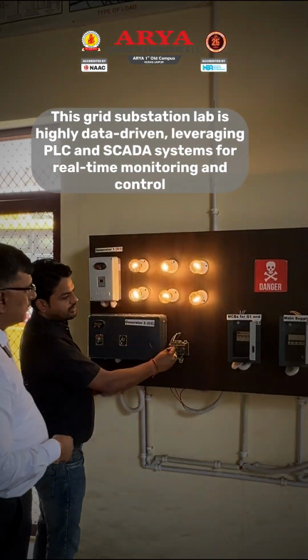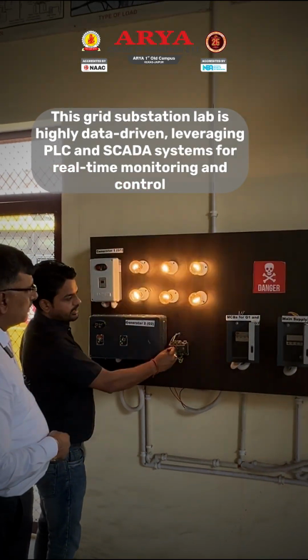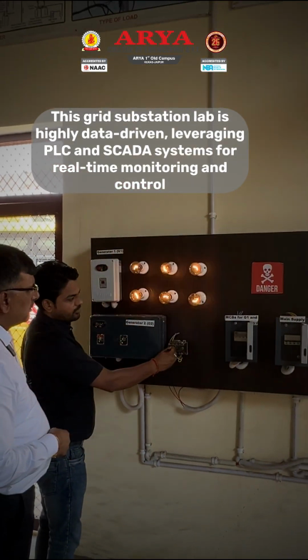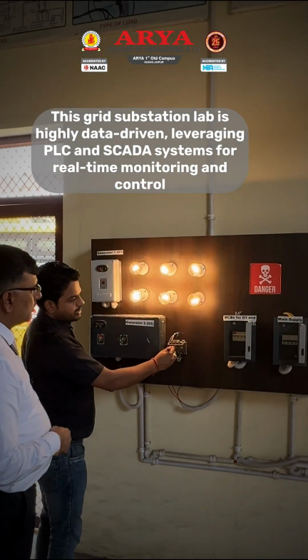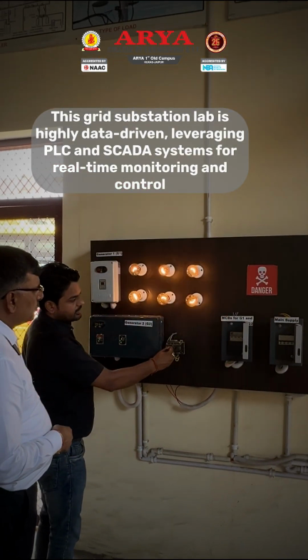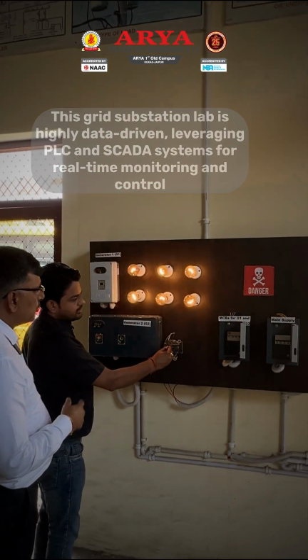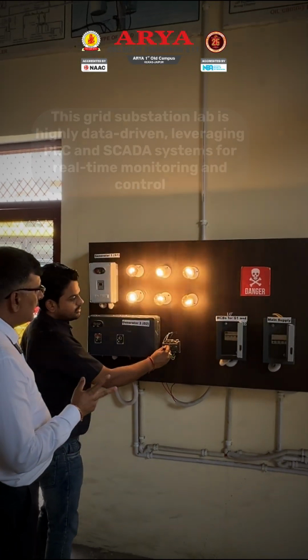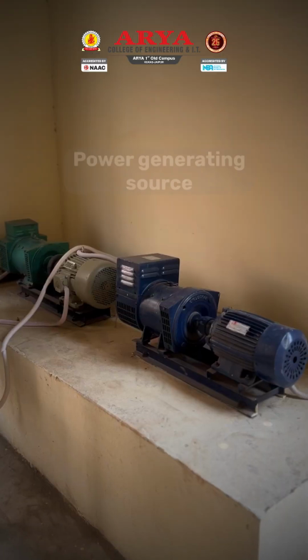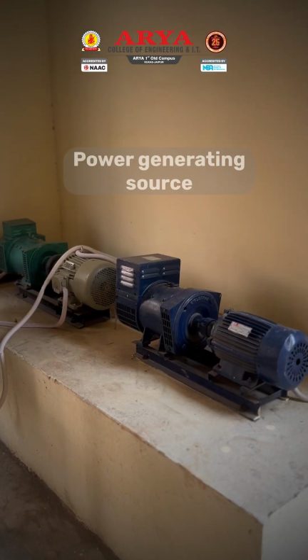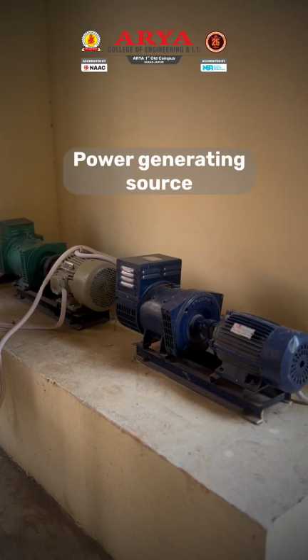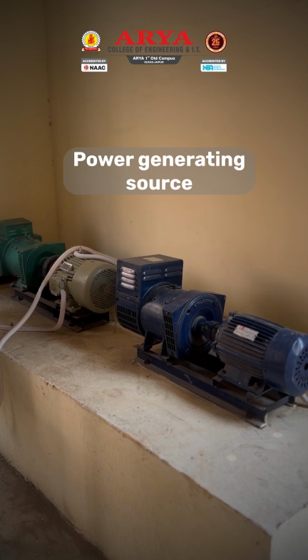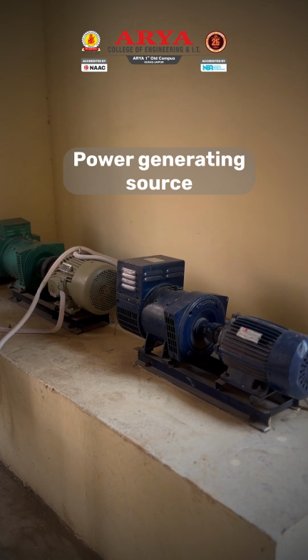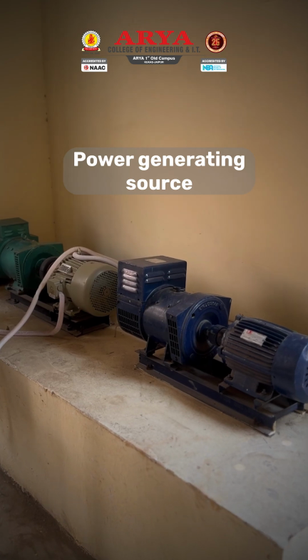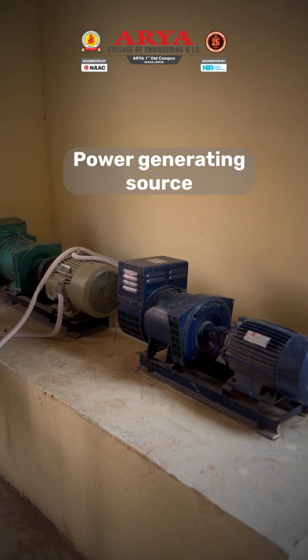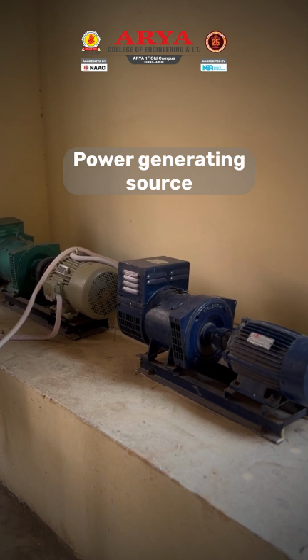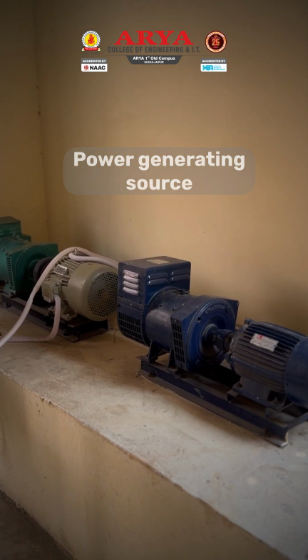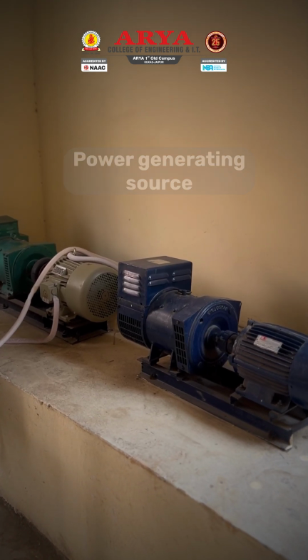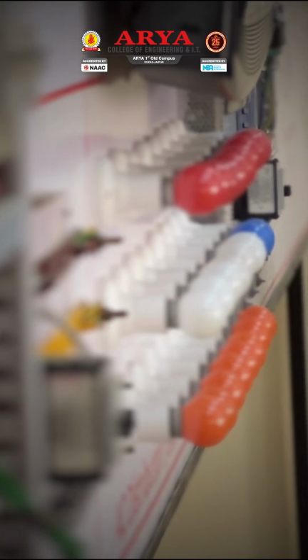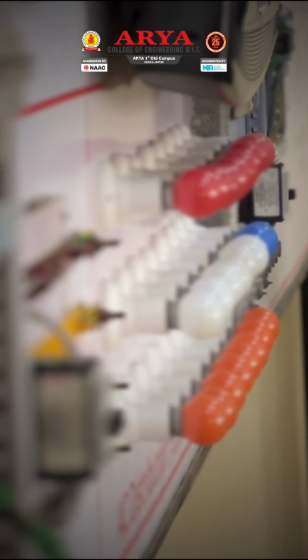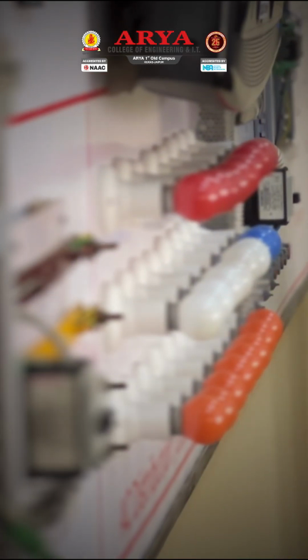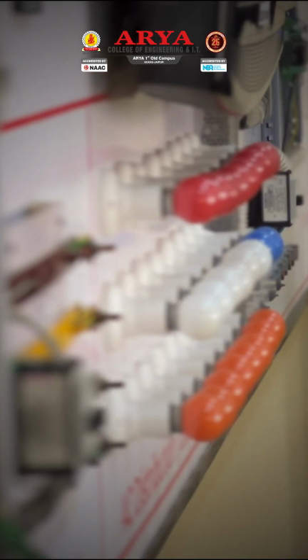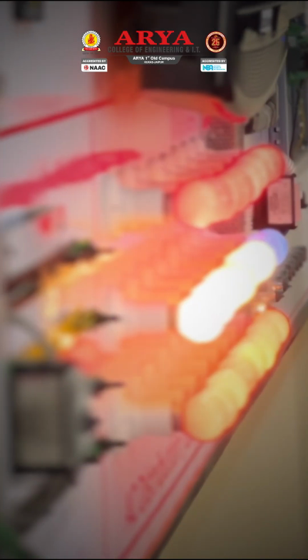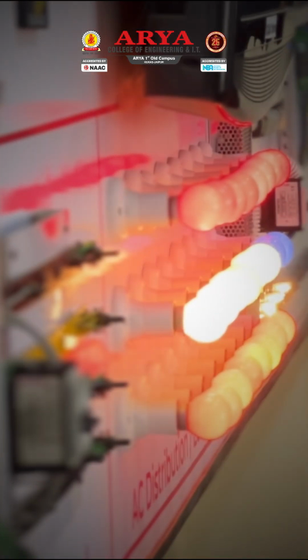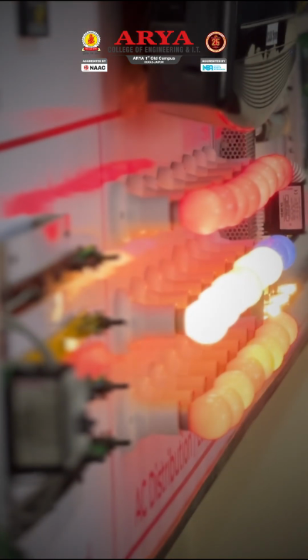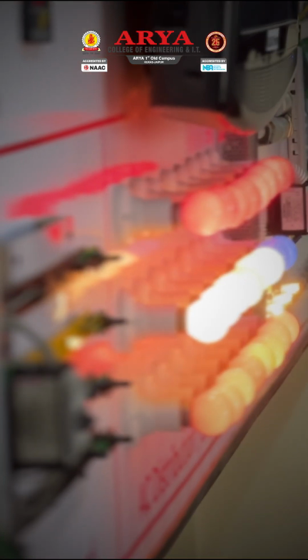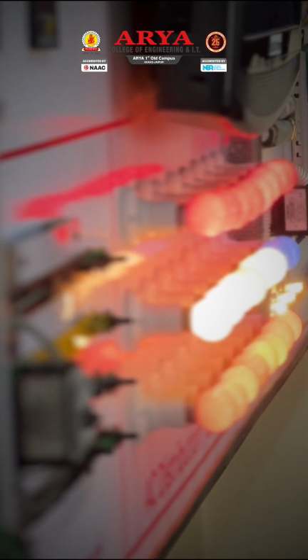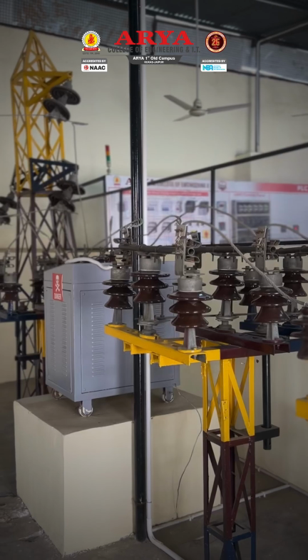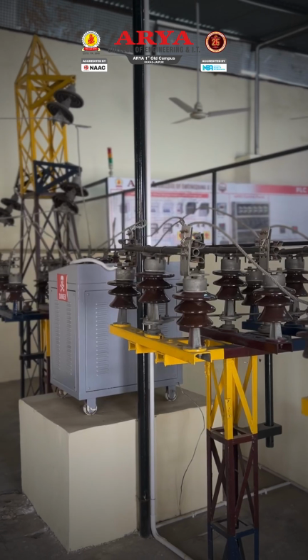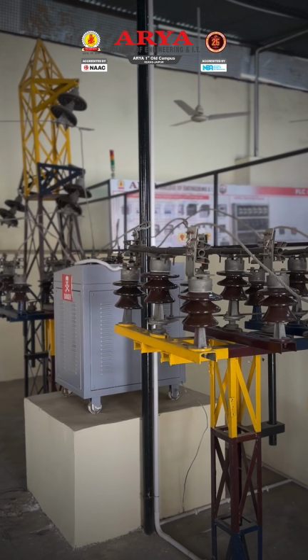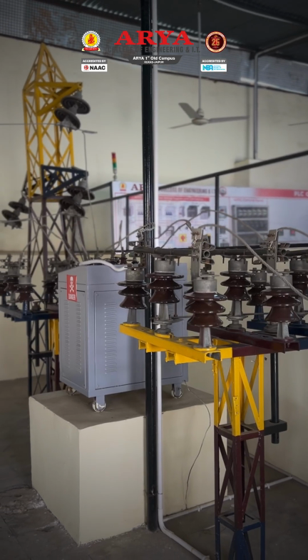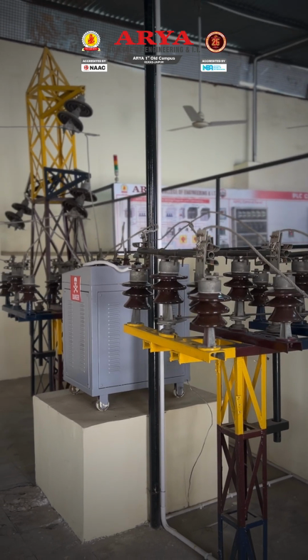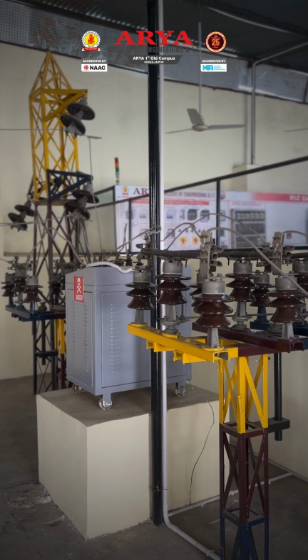Microgrid powered by two synchronized generators, enabling hands-on learning in power generation, load sharing, and parallel operation.